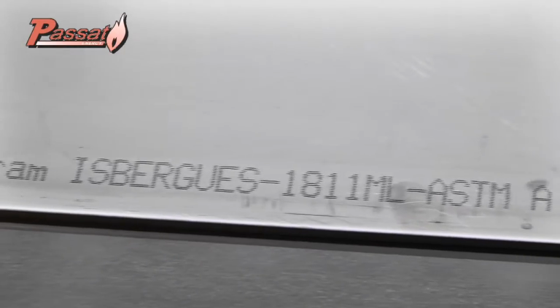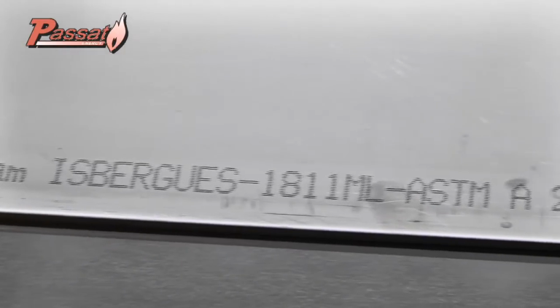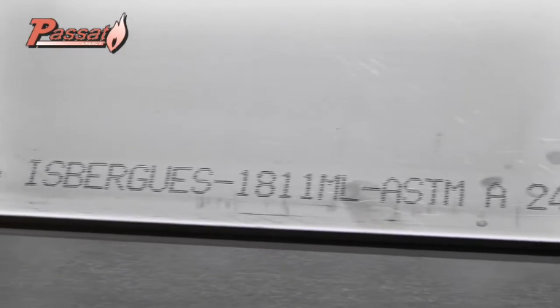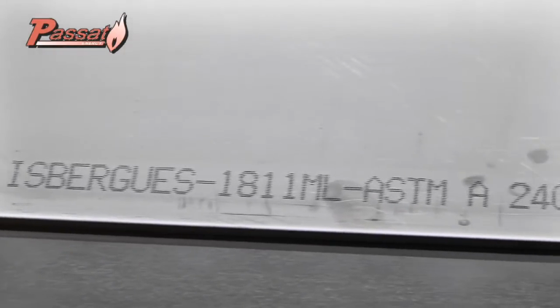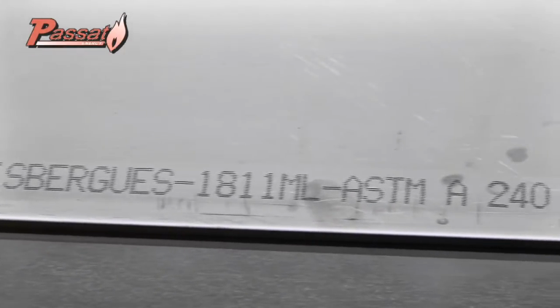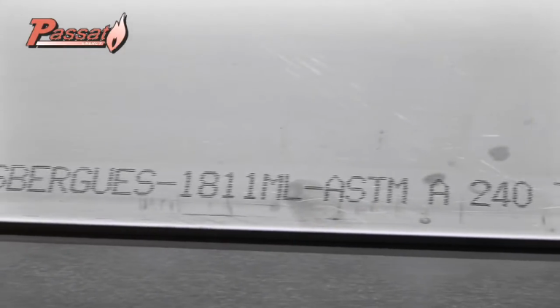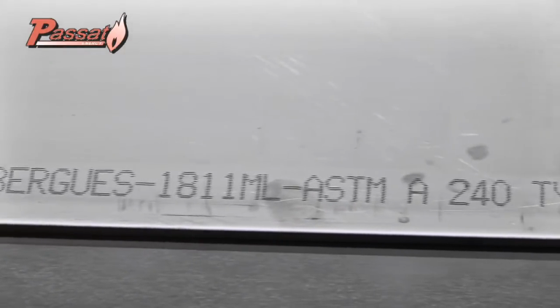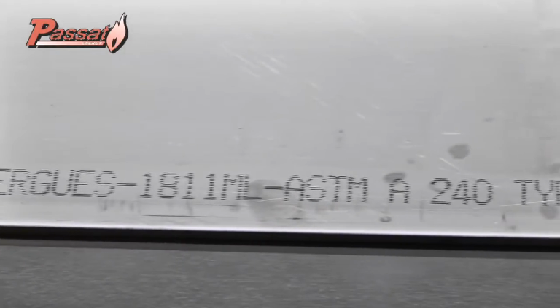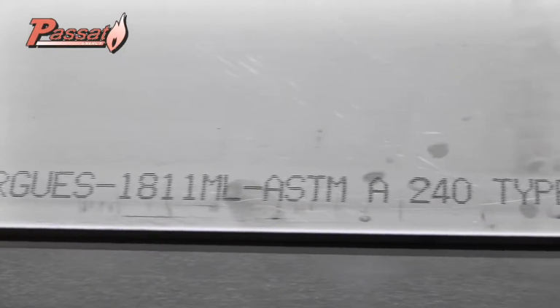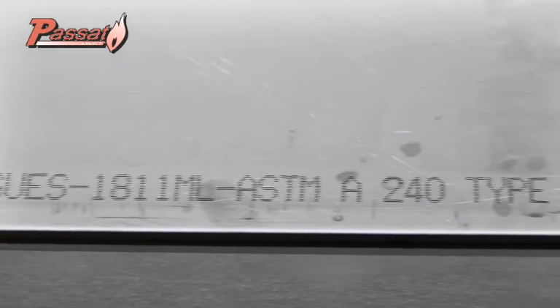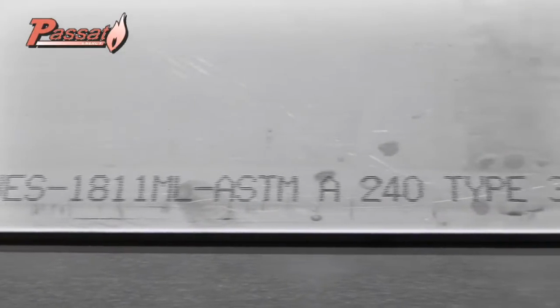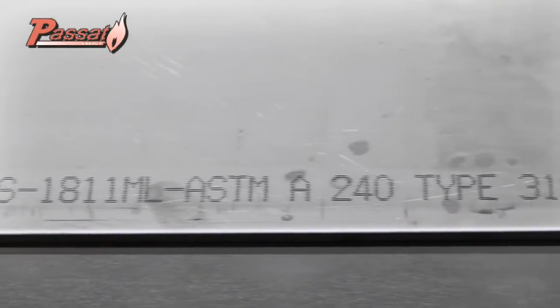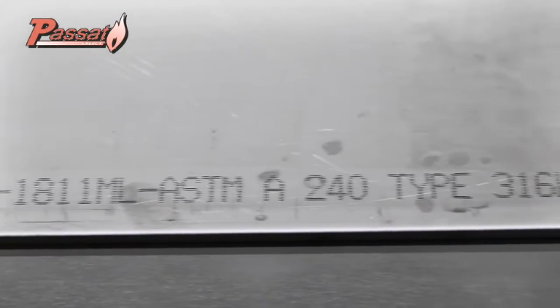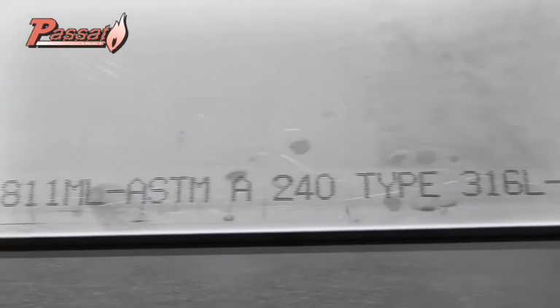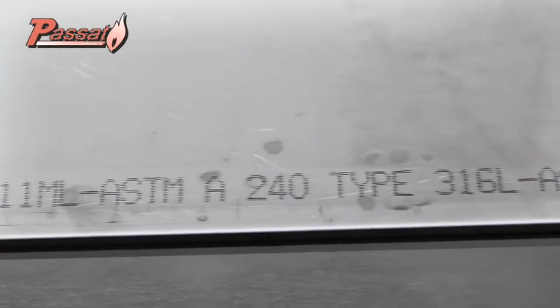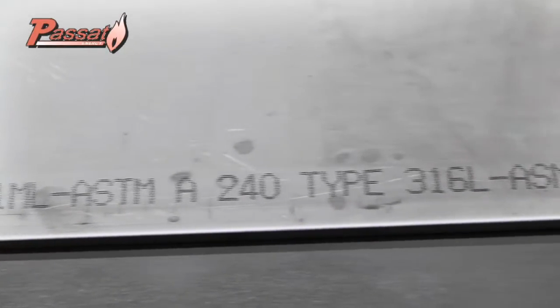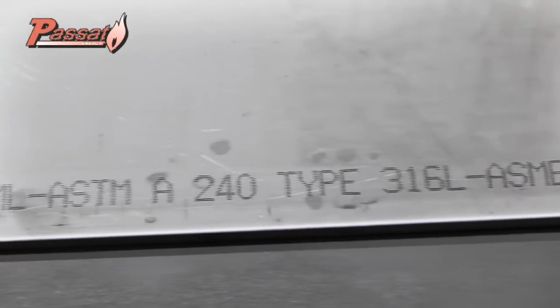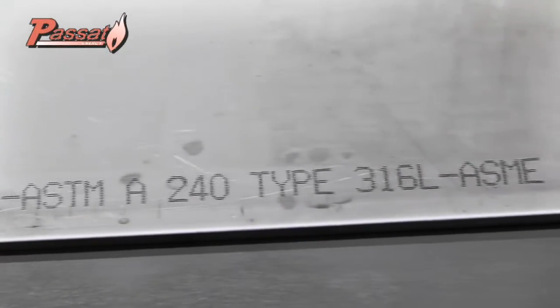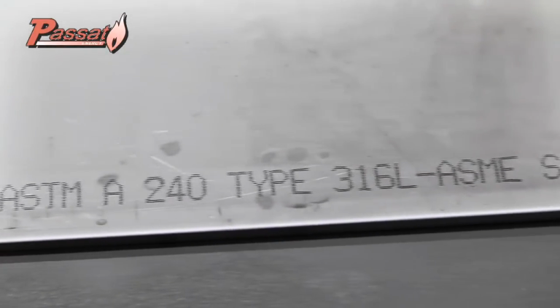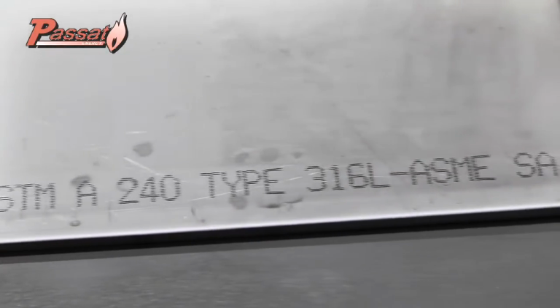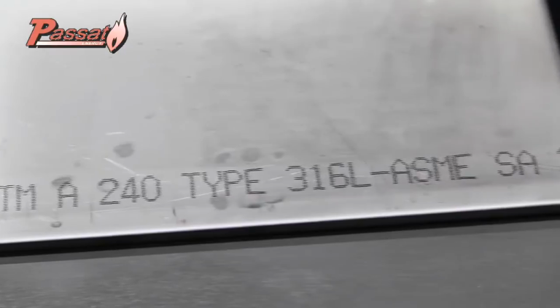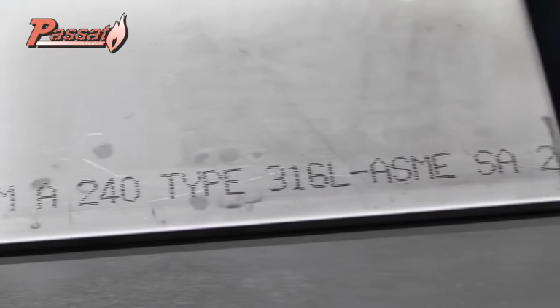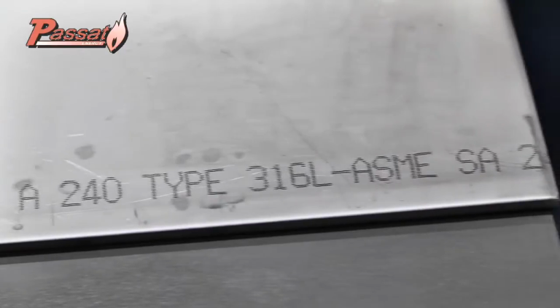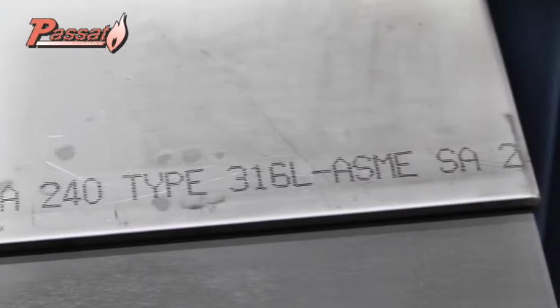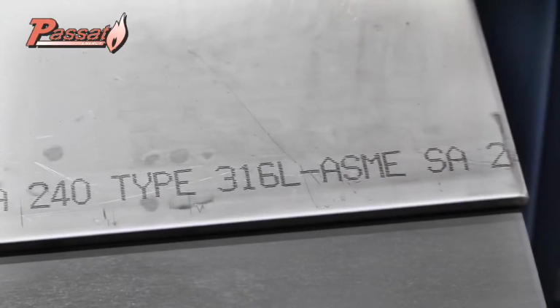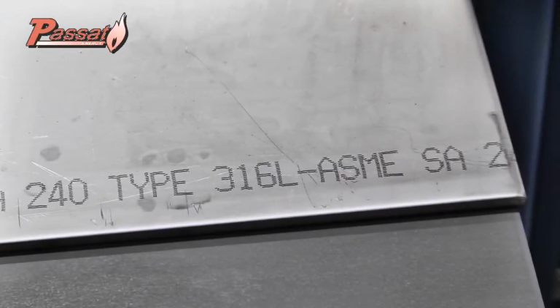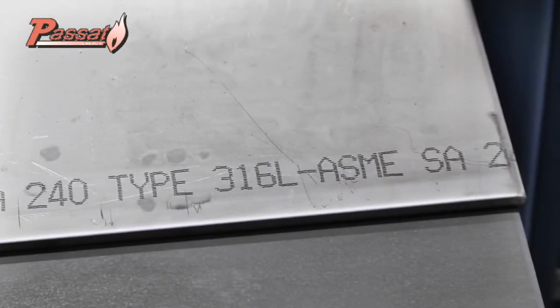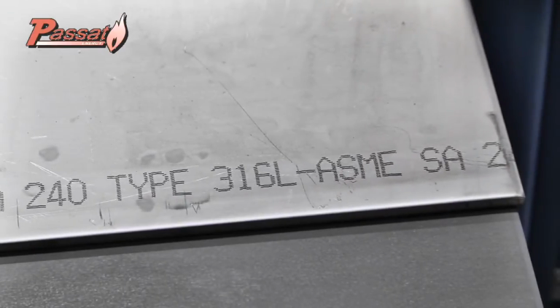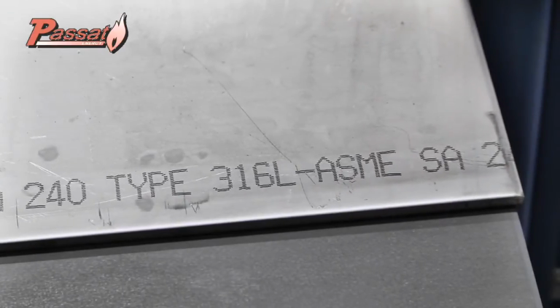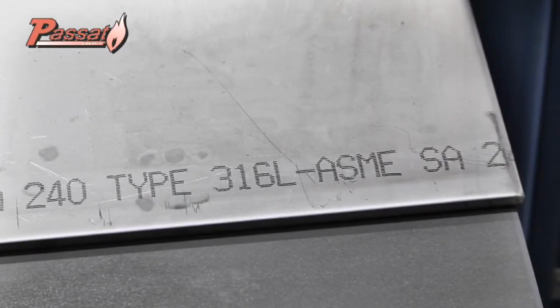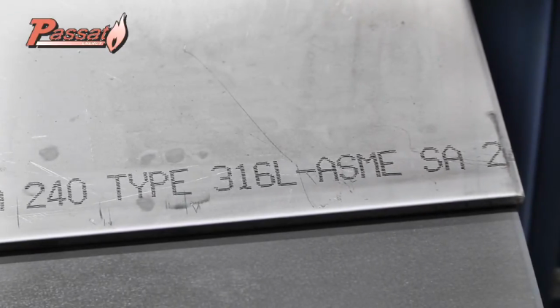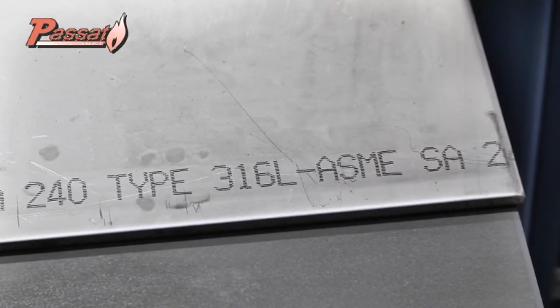Many competitors are using less pure steel, or steel that's only 5 mm thick, or even less.